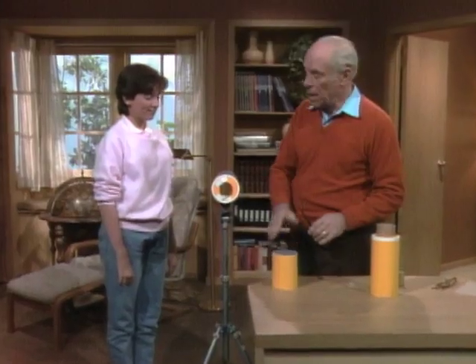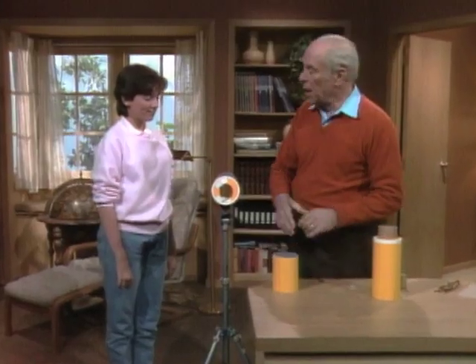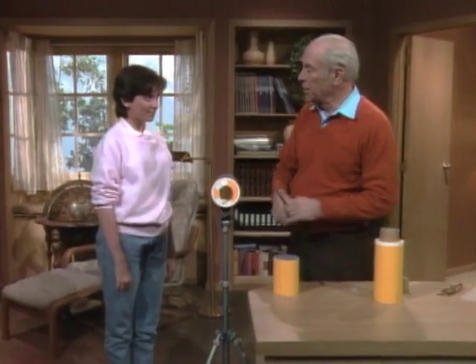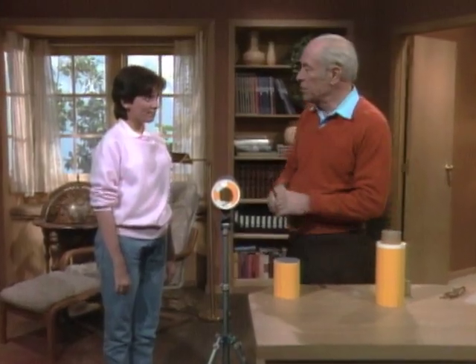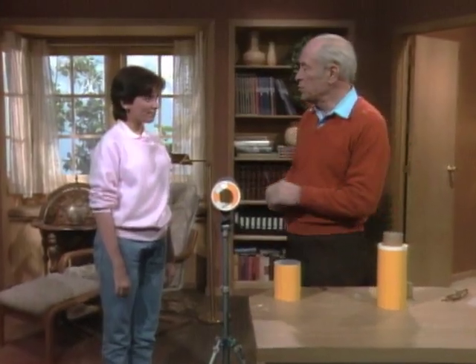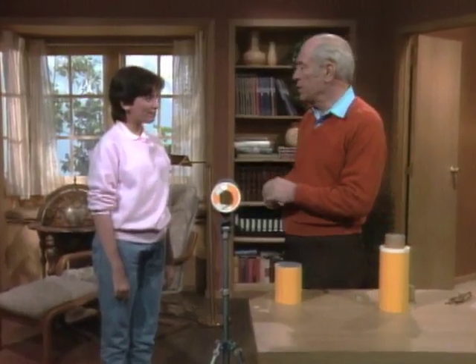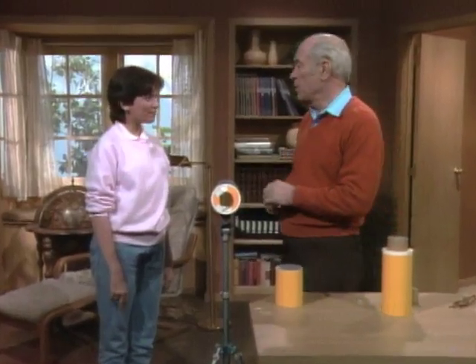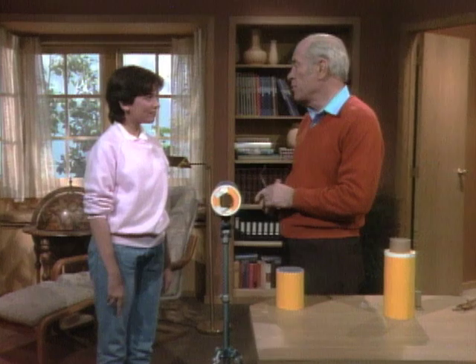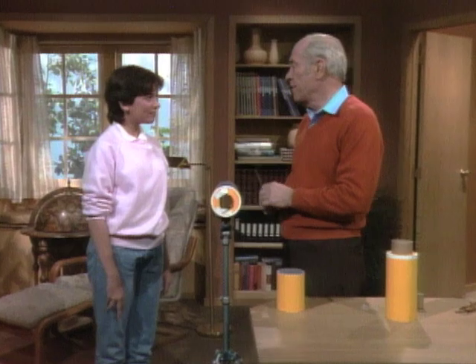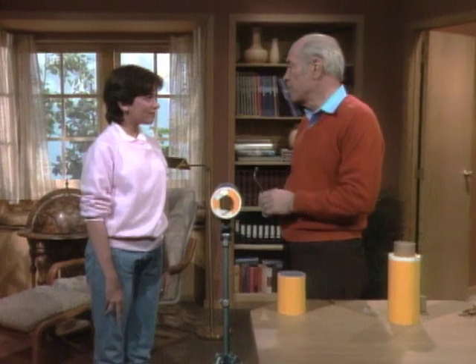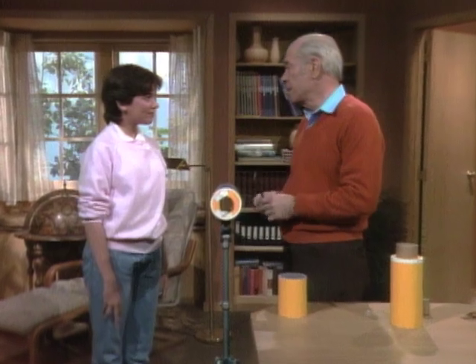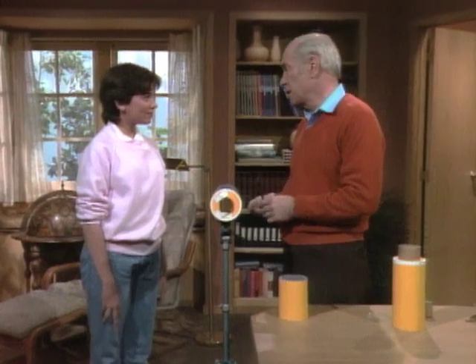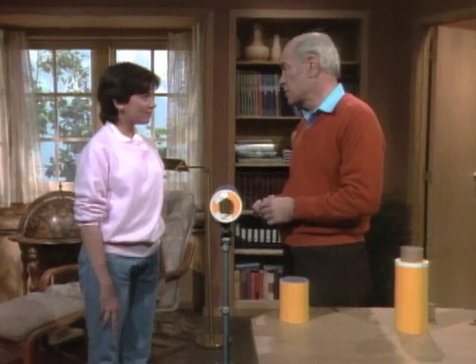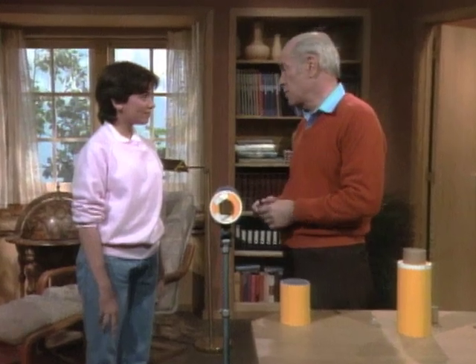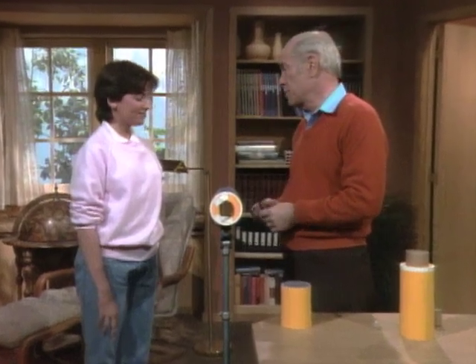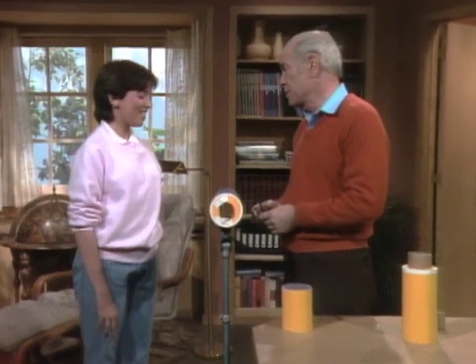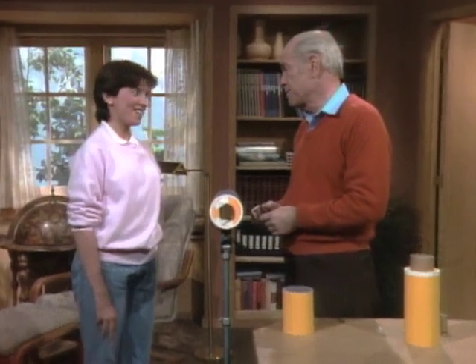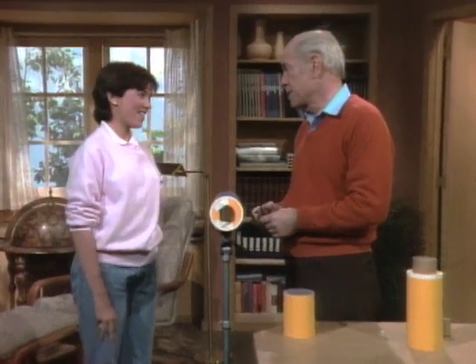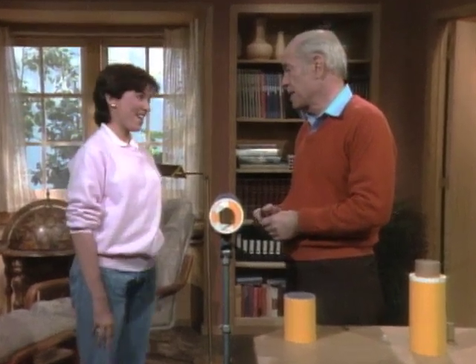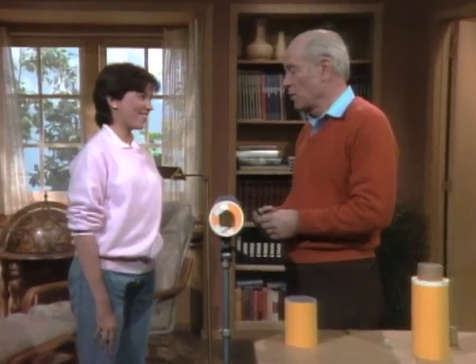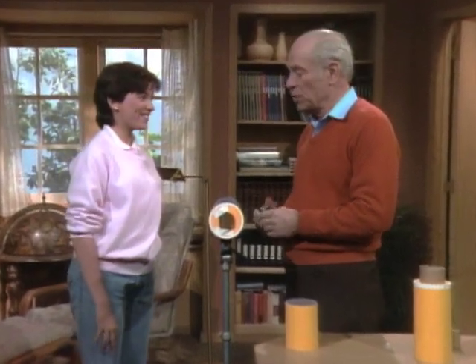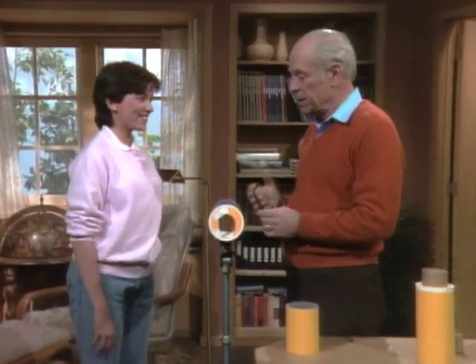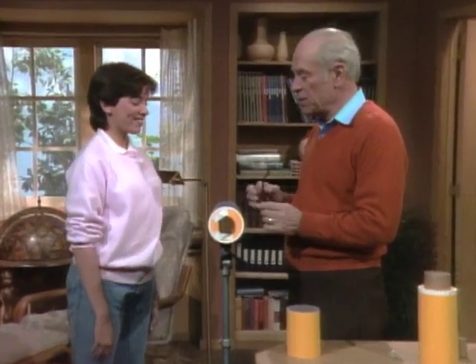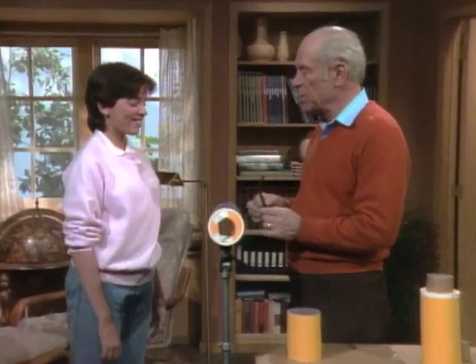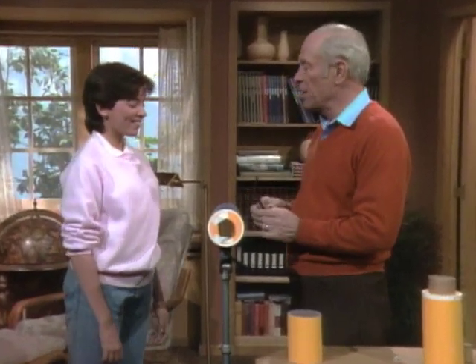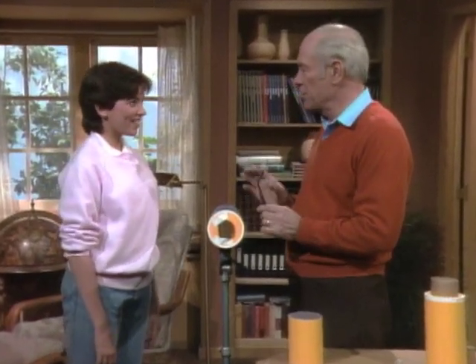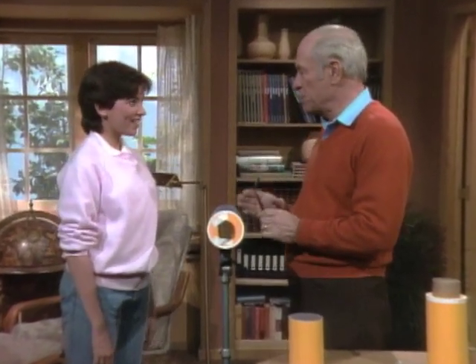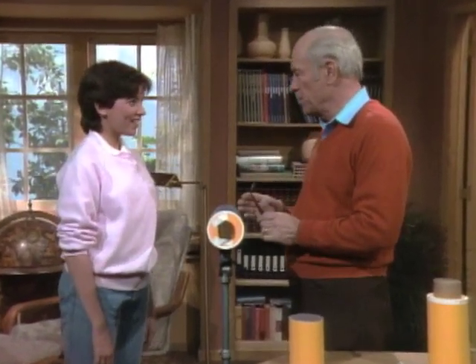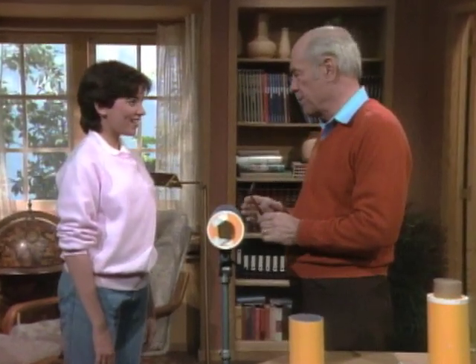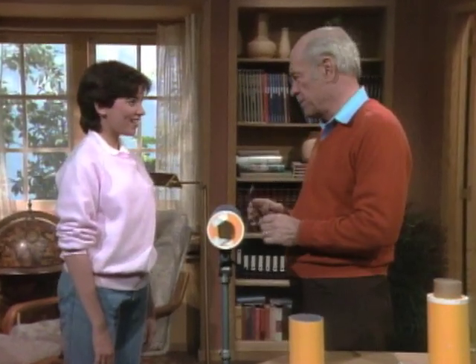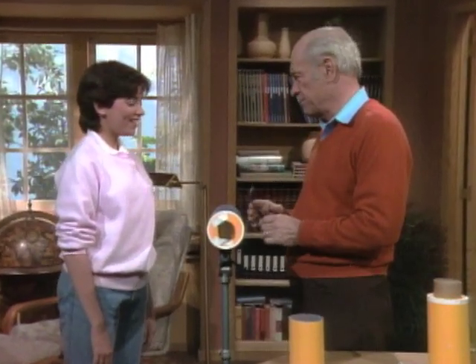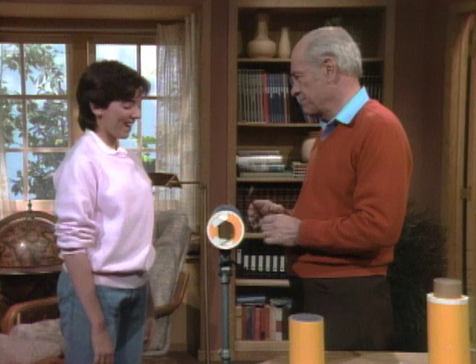I don't assume, Nicola, you've ever made a telescope. No, I never have. Well, today you and I are going to make two of them.